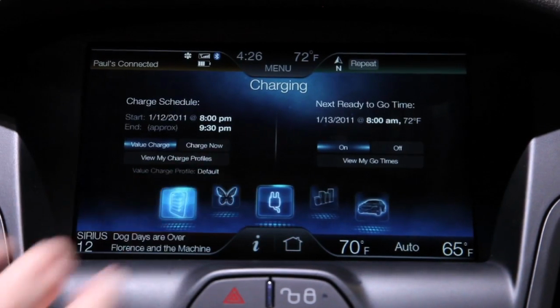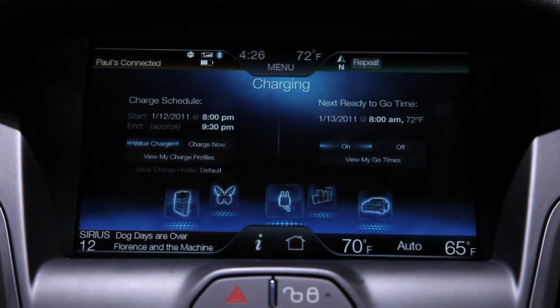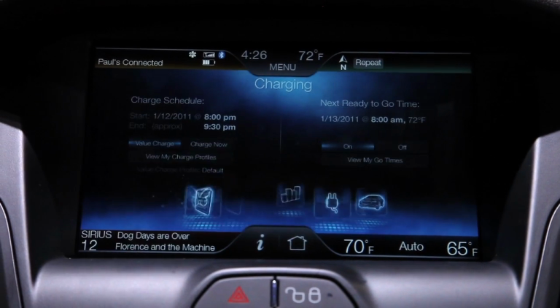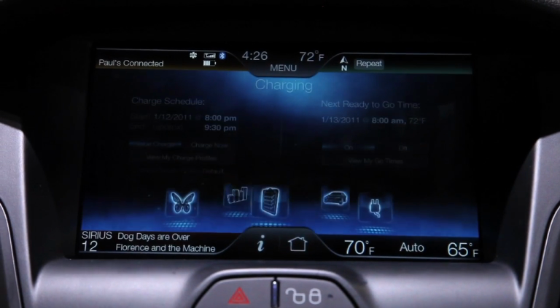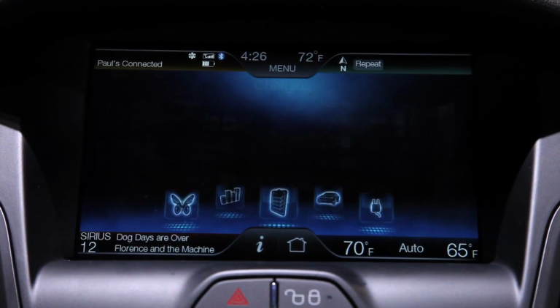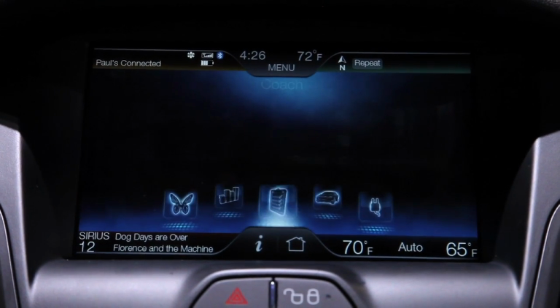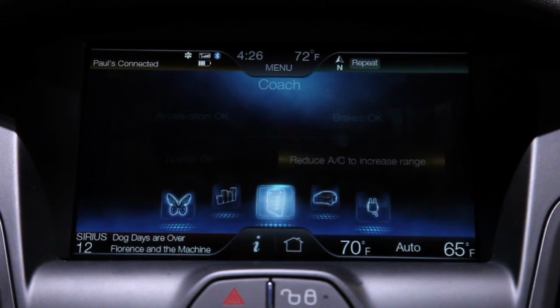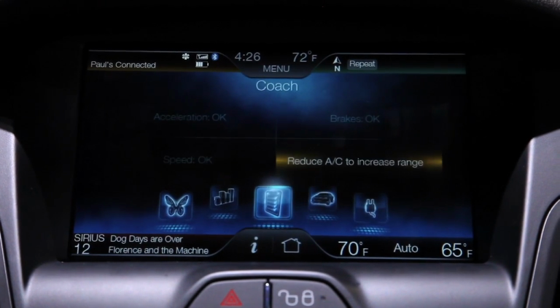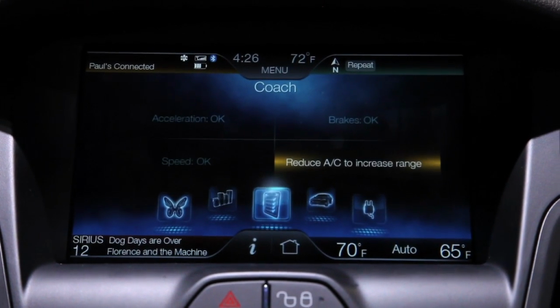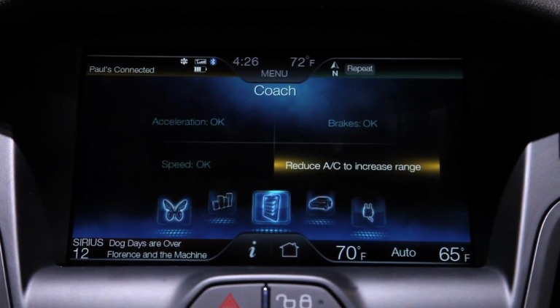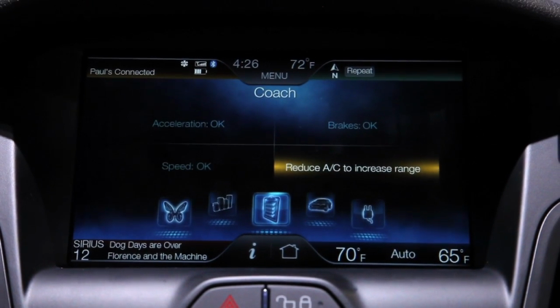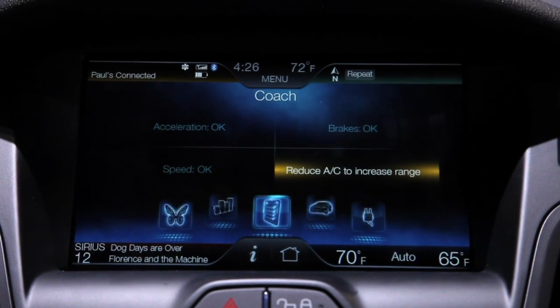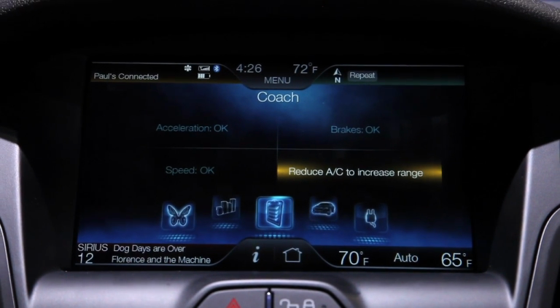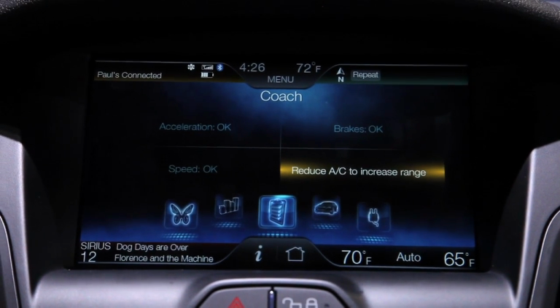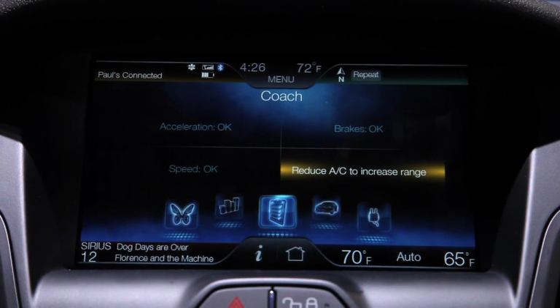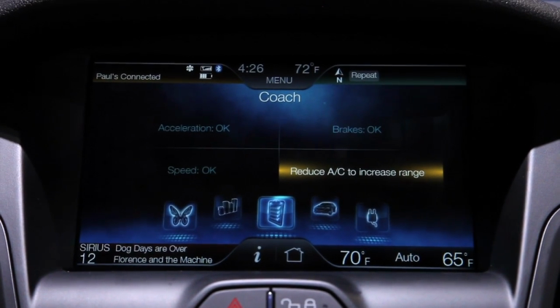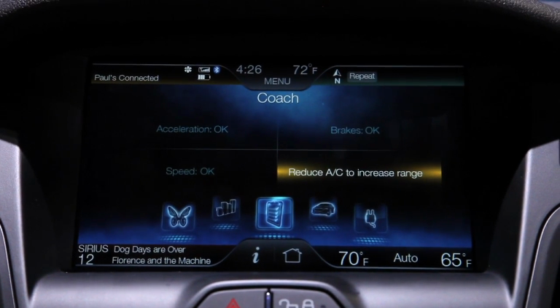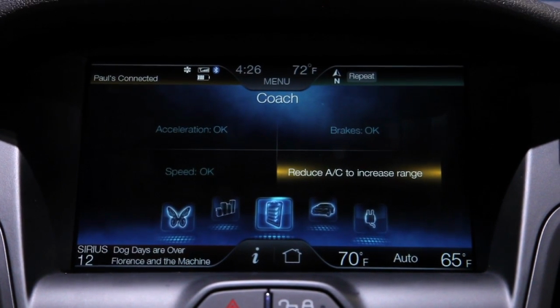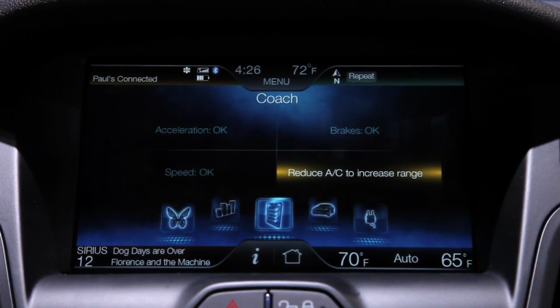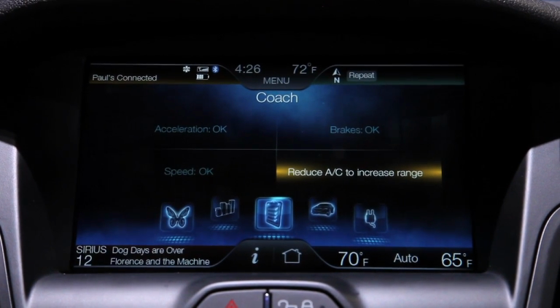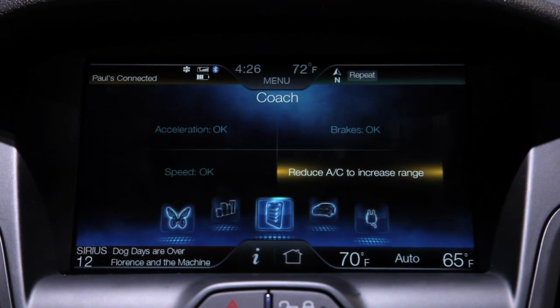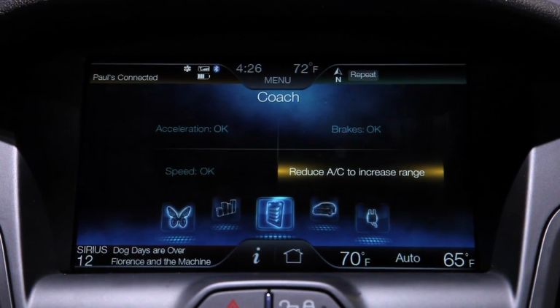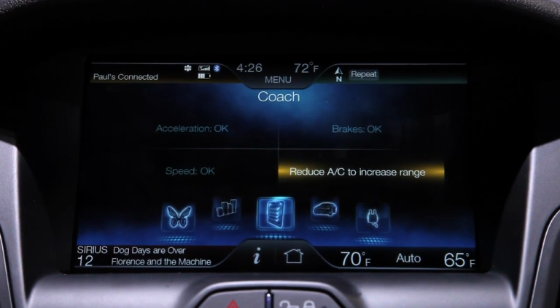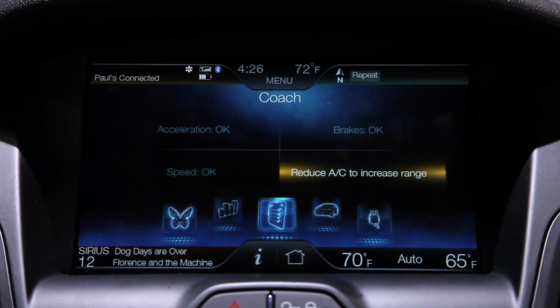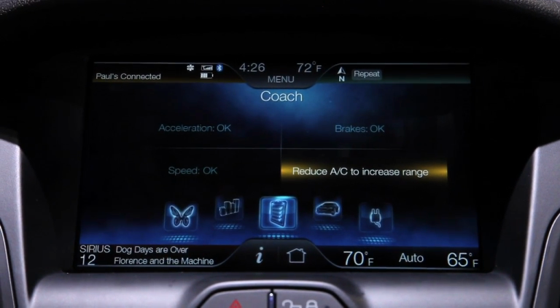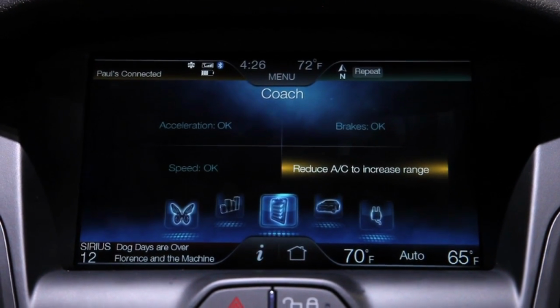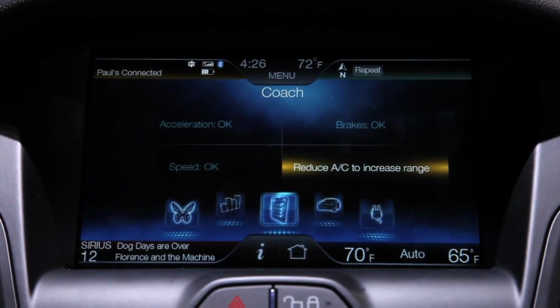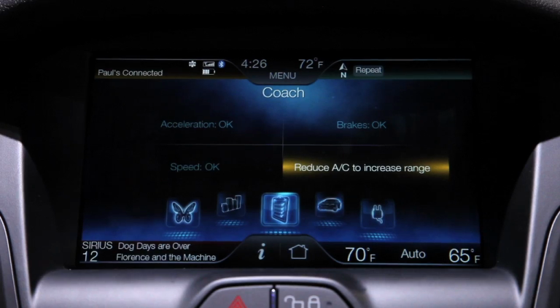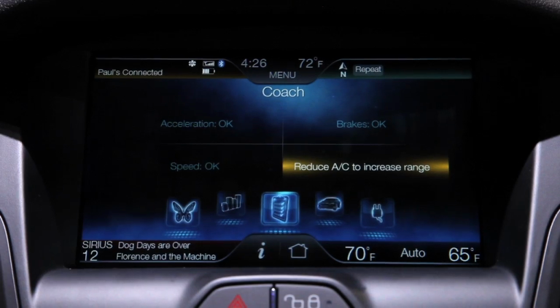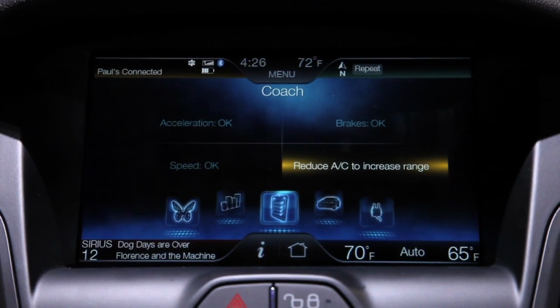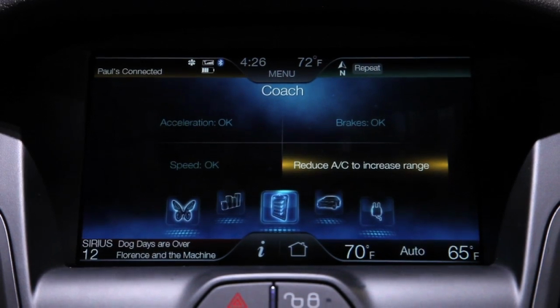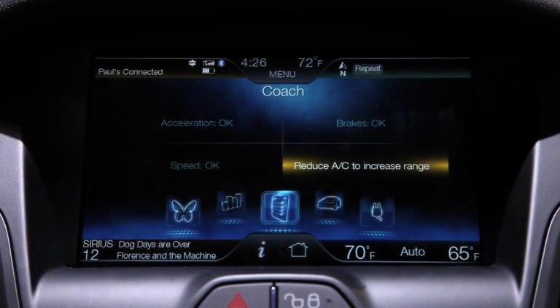We also have a coach feature selected, and this gives you tips on how to drive more efficiently in your EV.